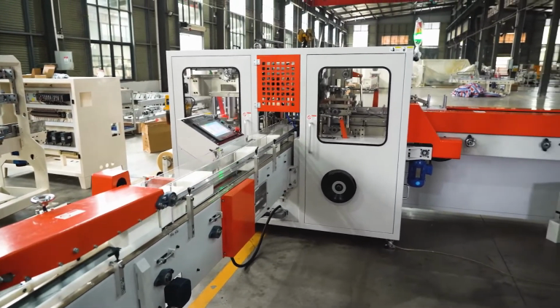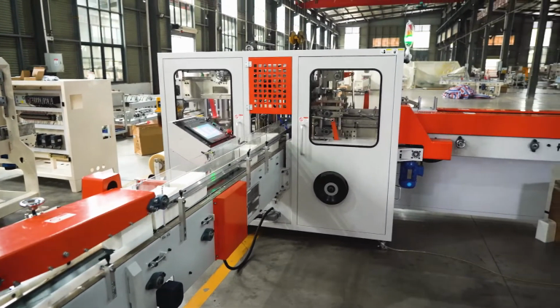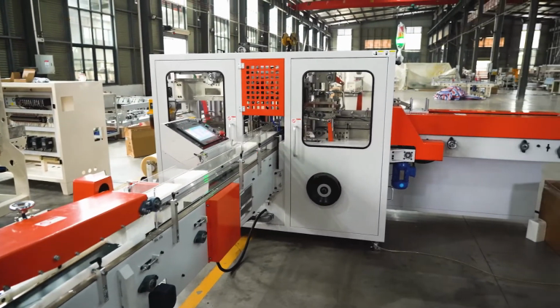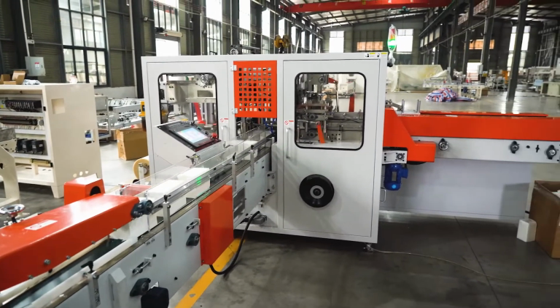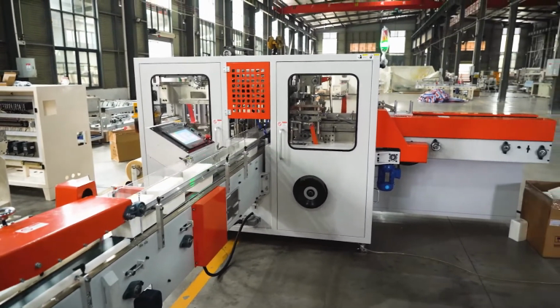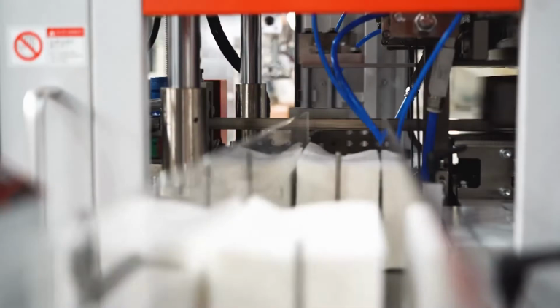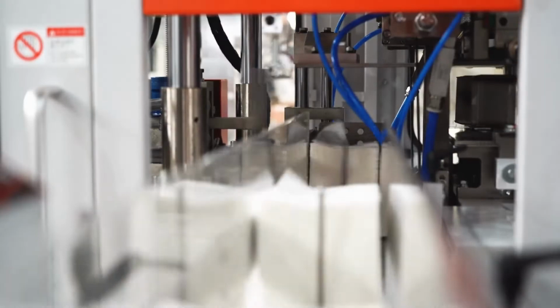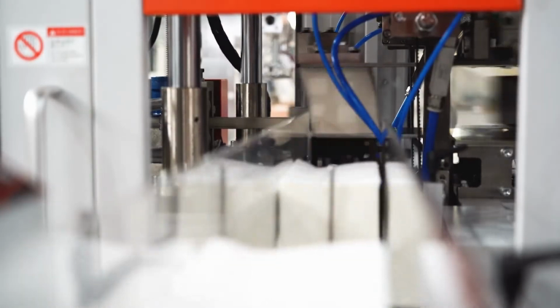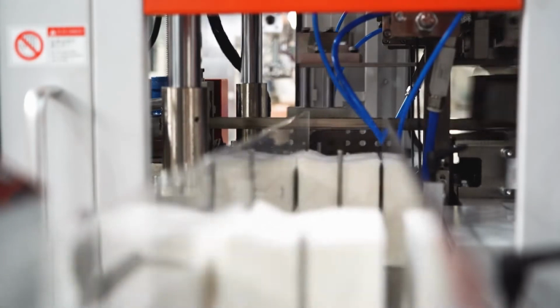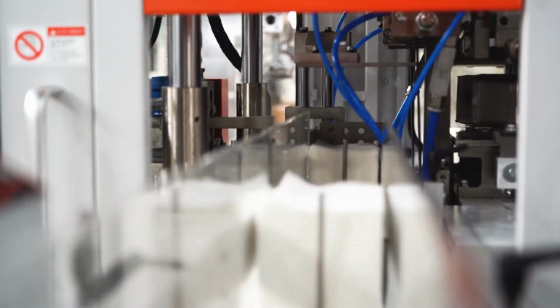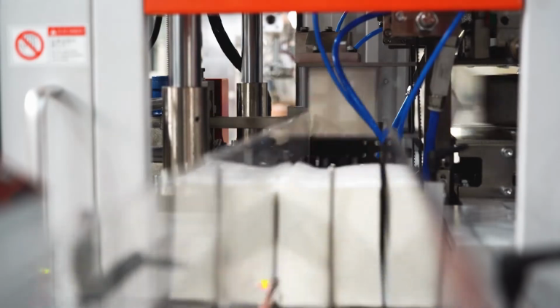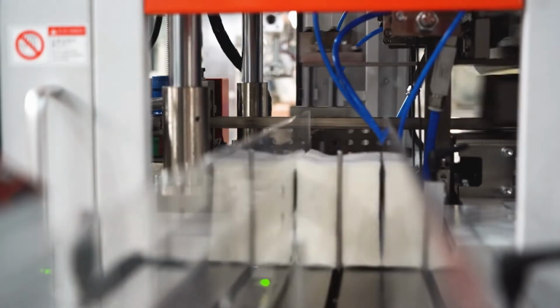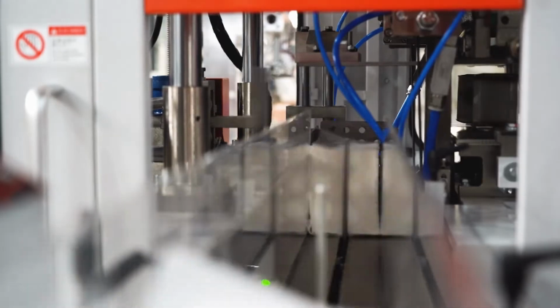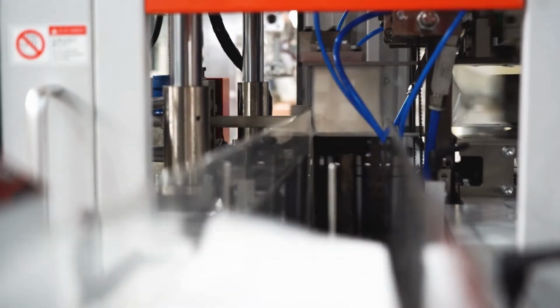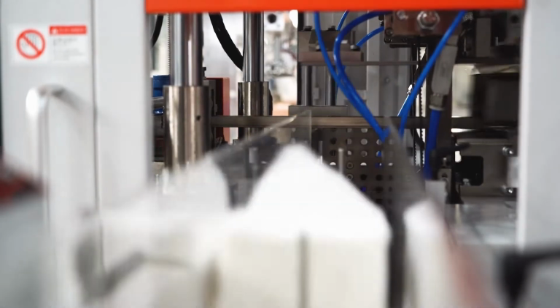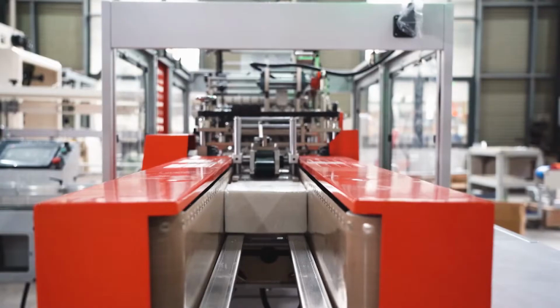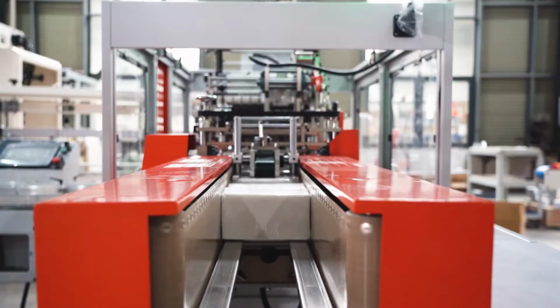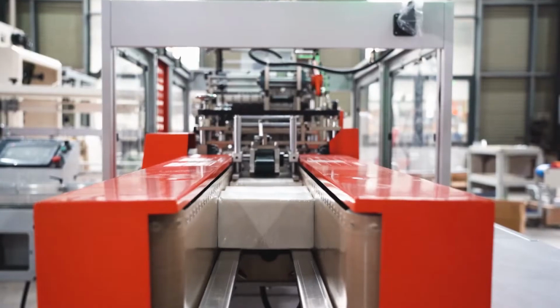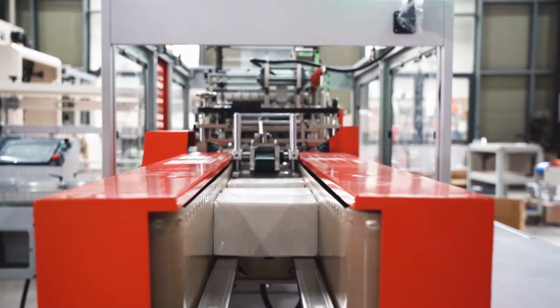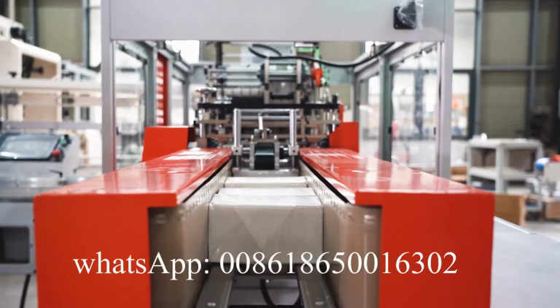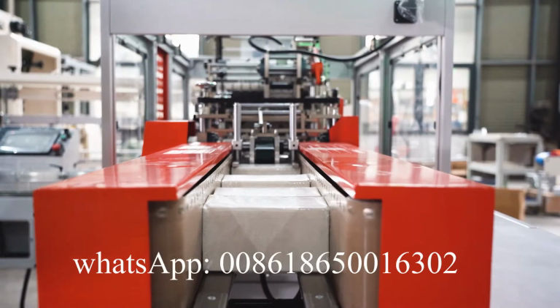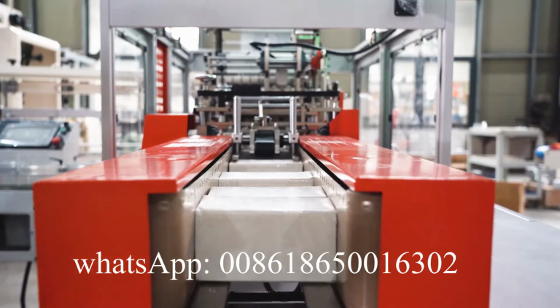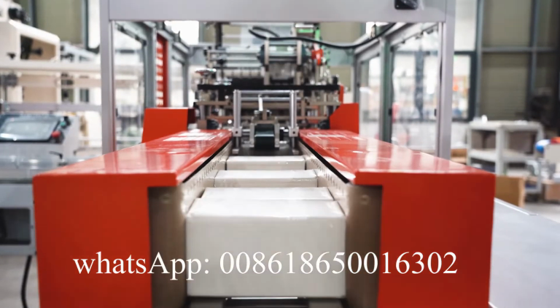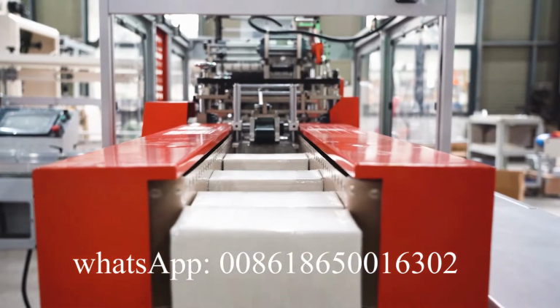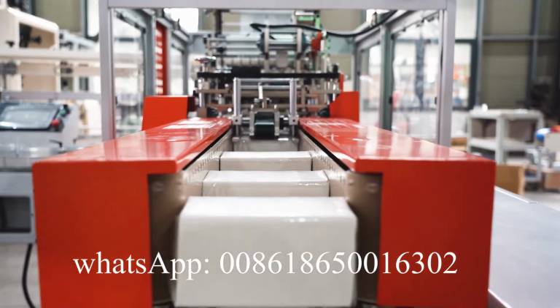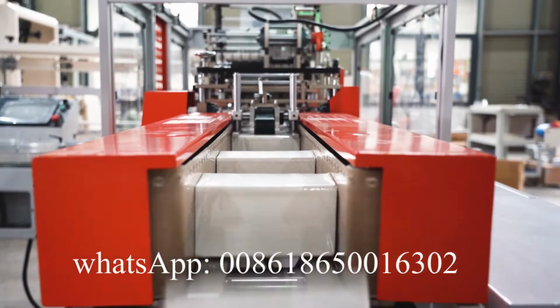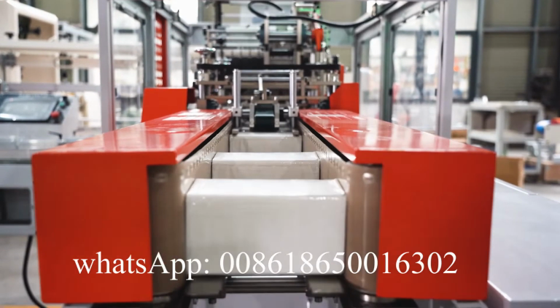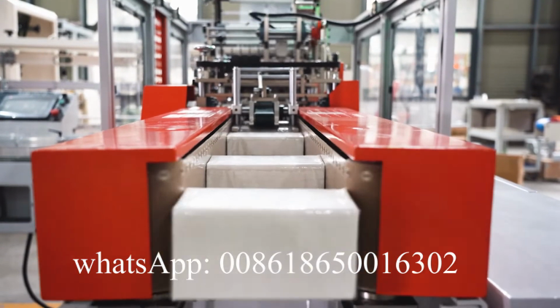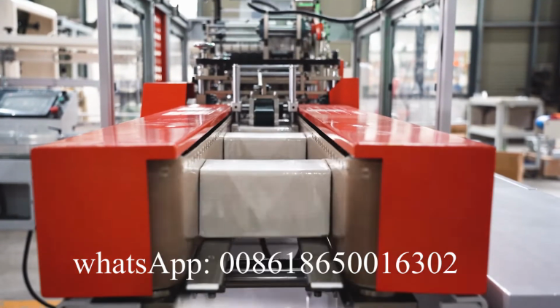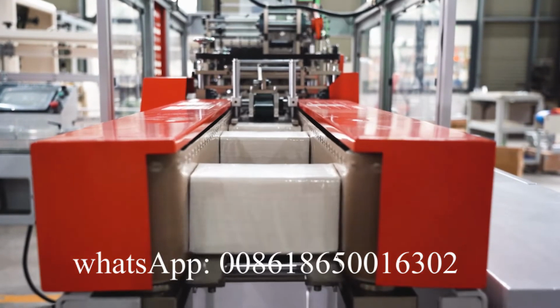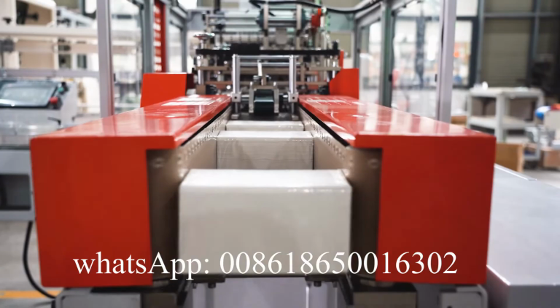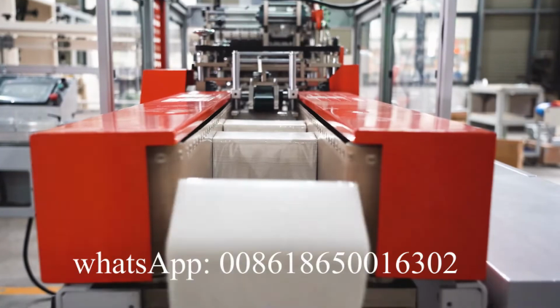Welcome to contact us for more details. We will try our best to recommend you the right machine with a good price.